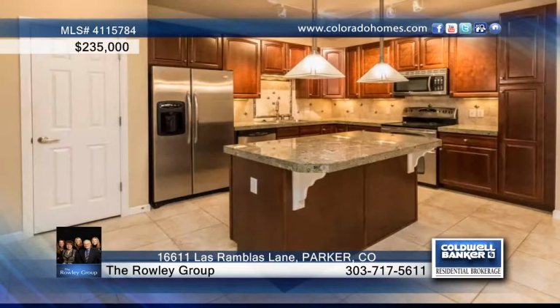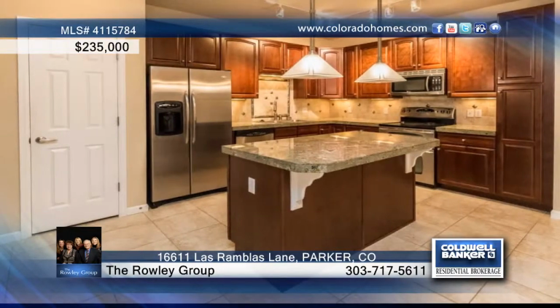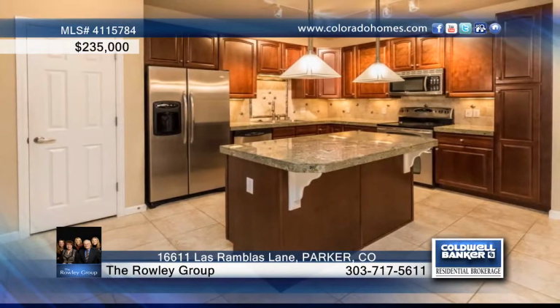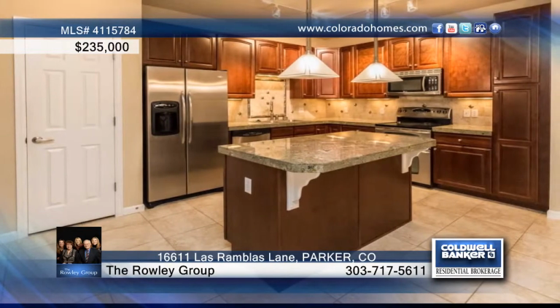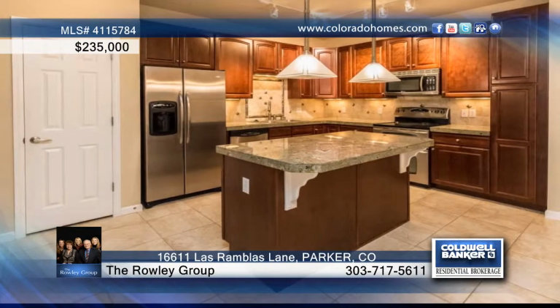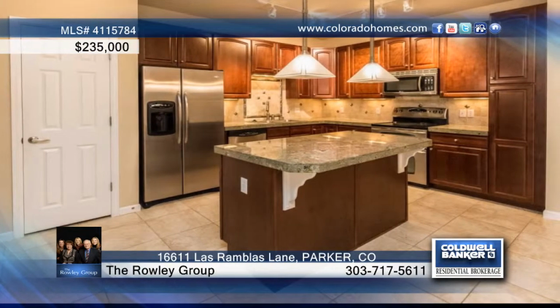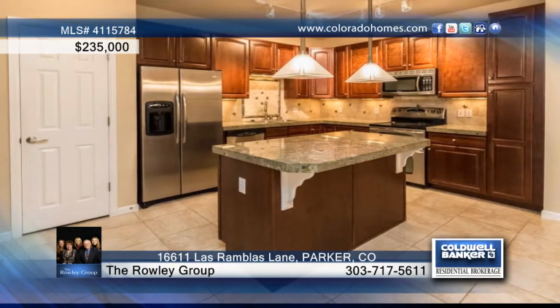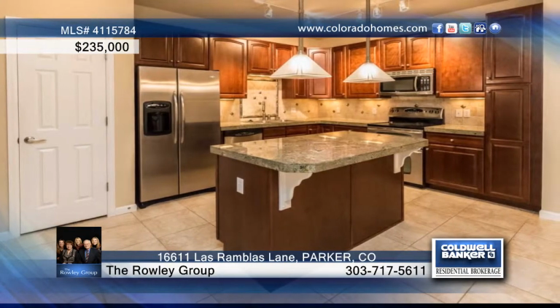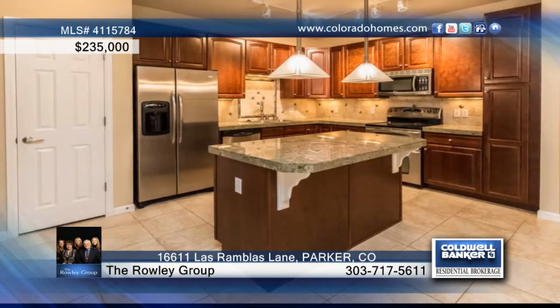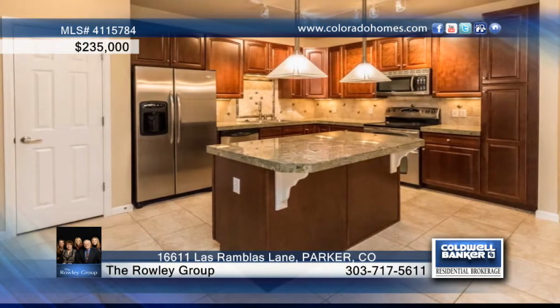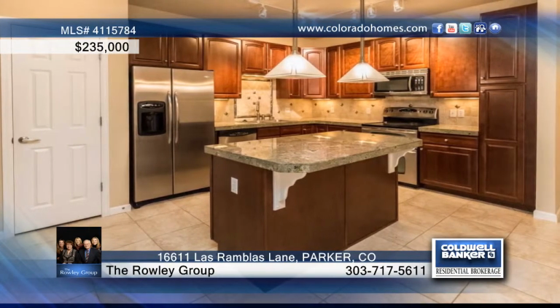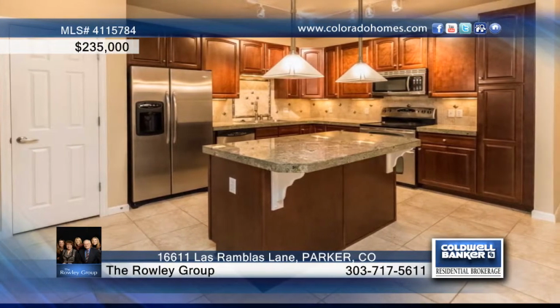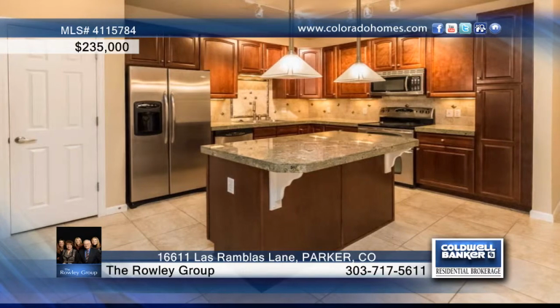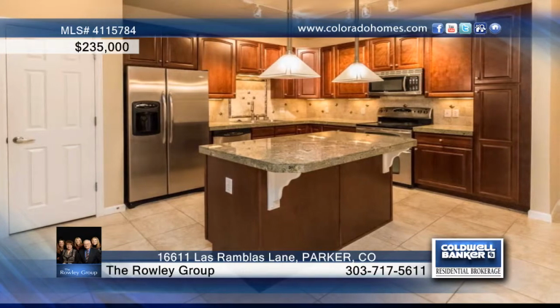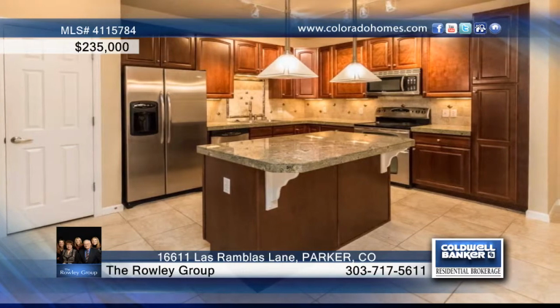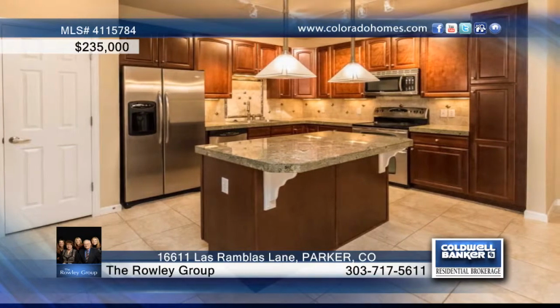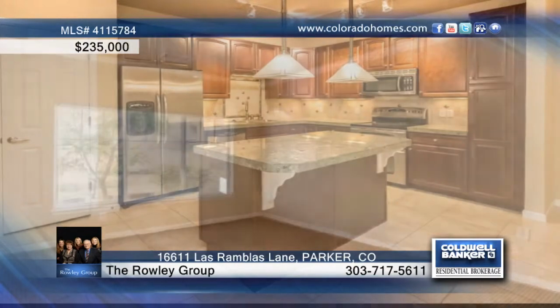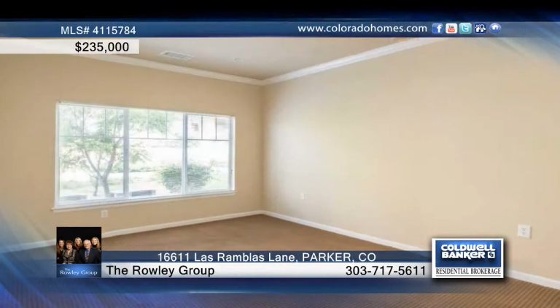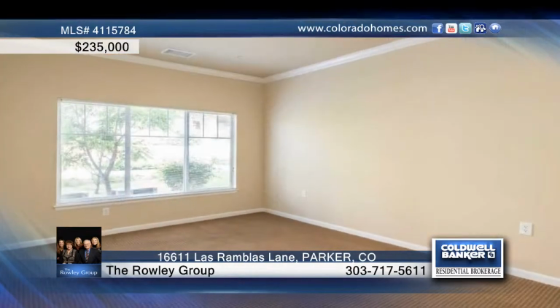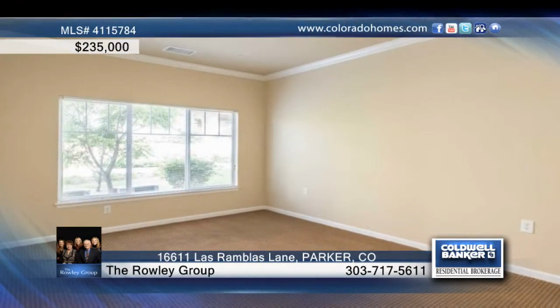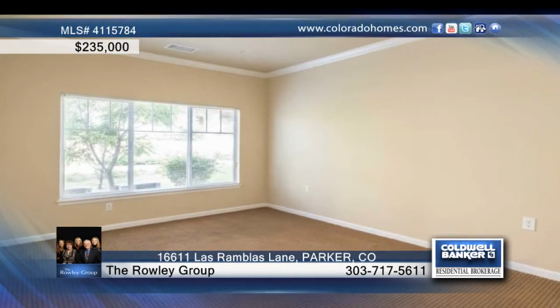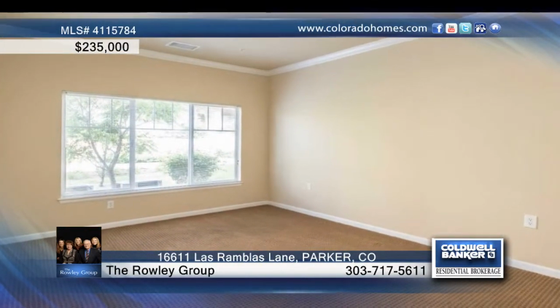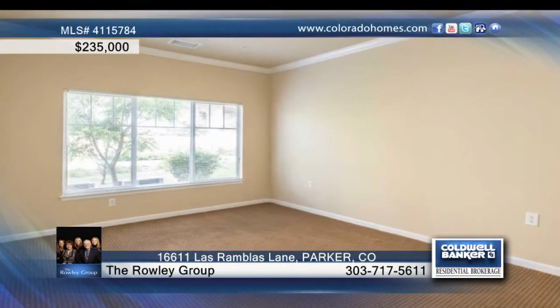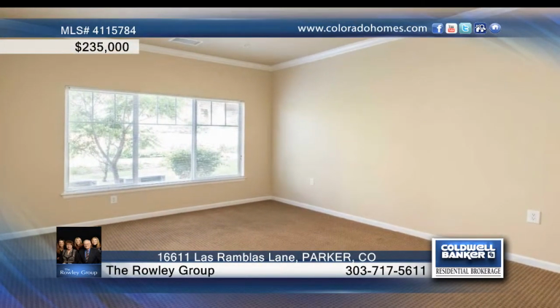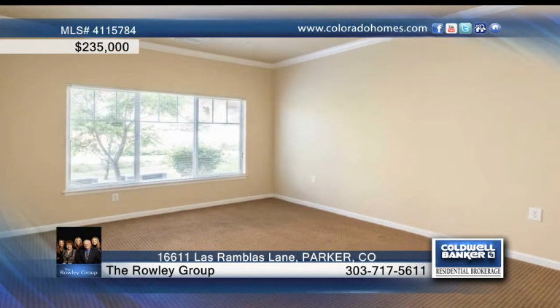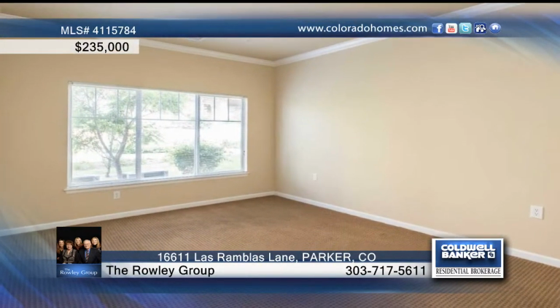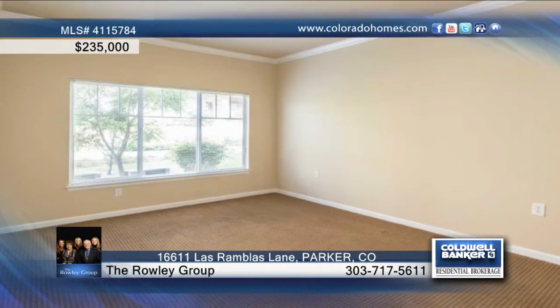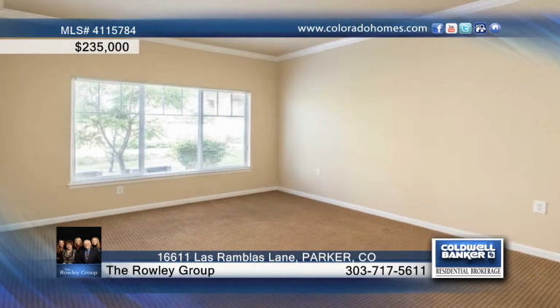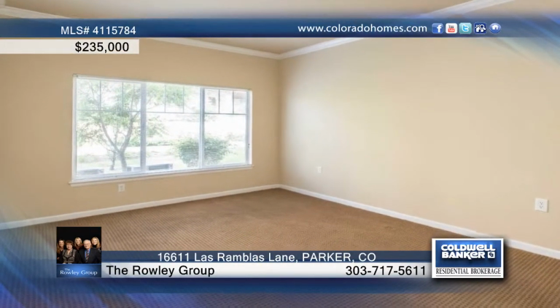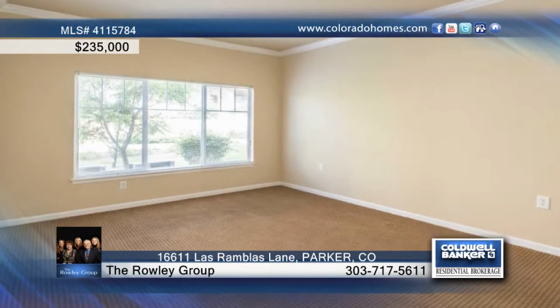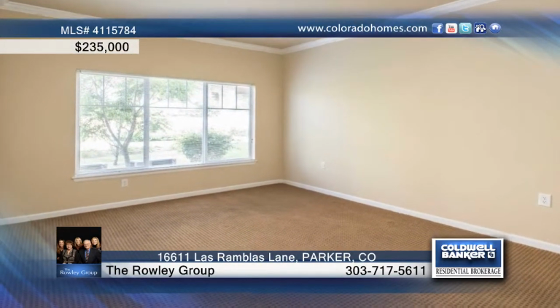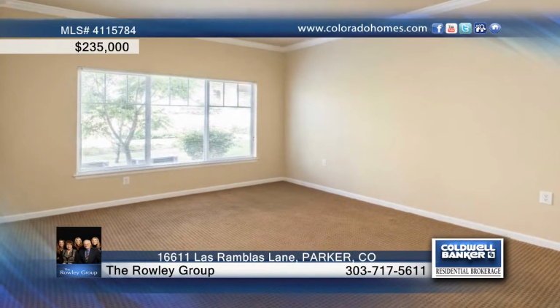The stunning kitchen includes 42-inch cherry cabinets, granite counters, a pantry, island with breakfast bar, and stainless steel appliances.